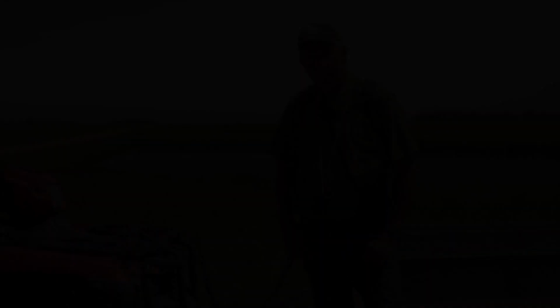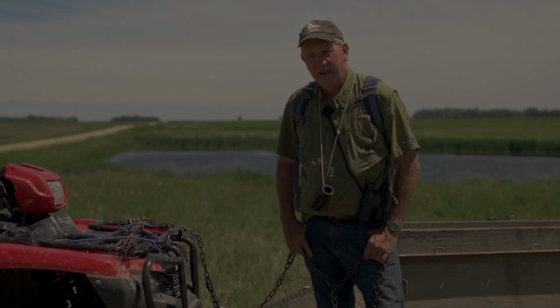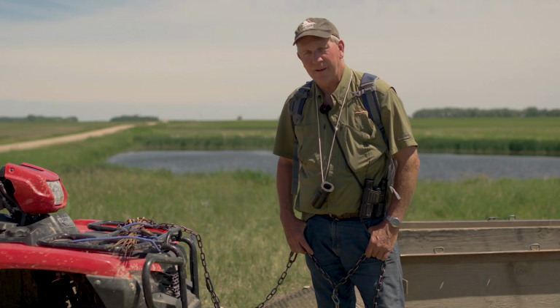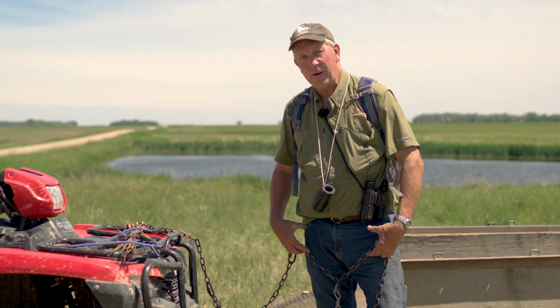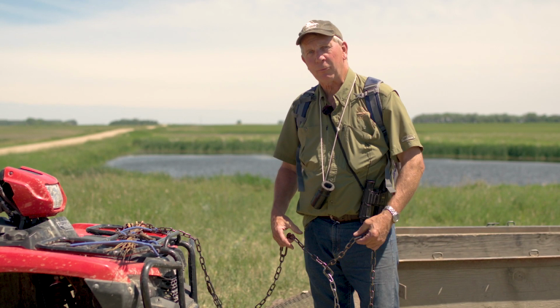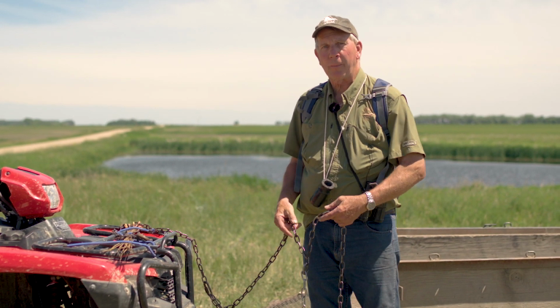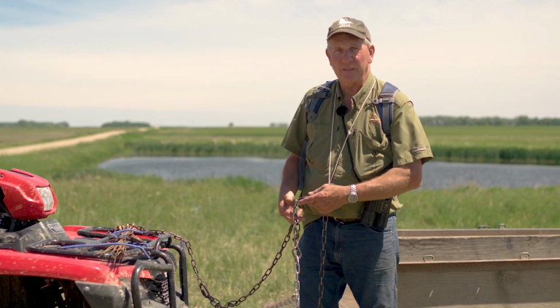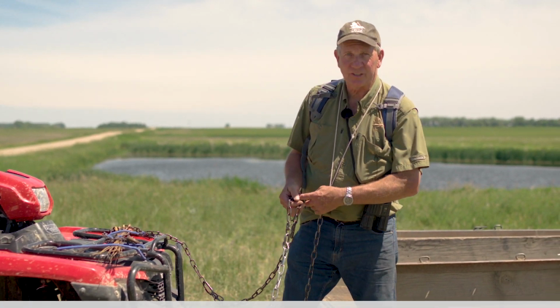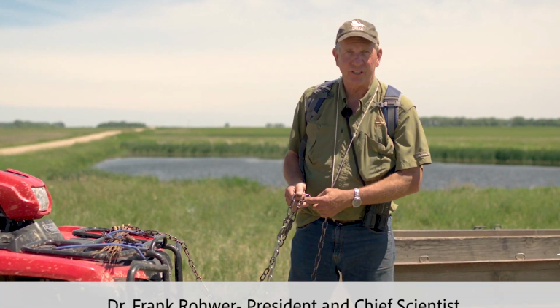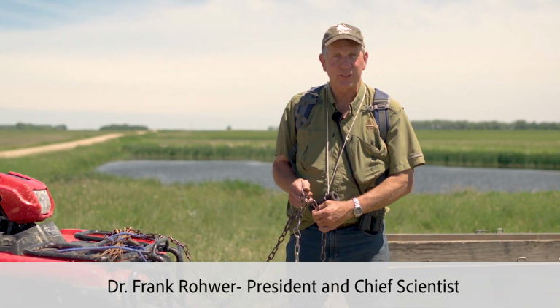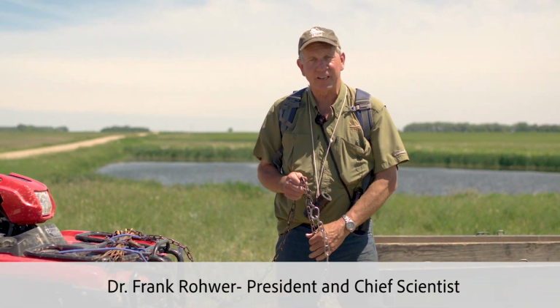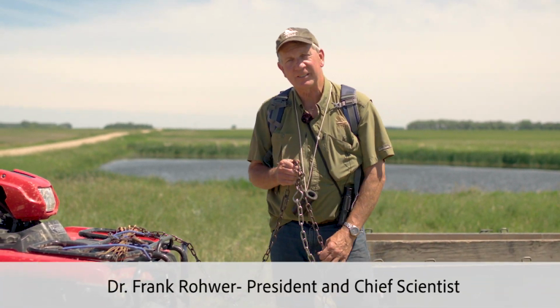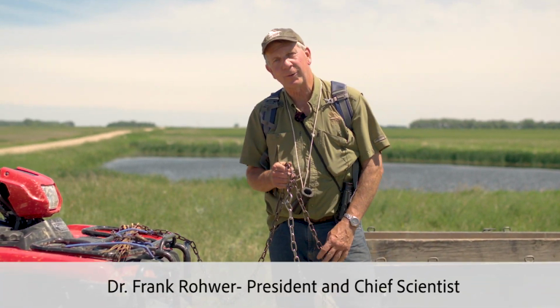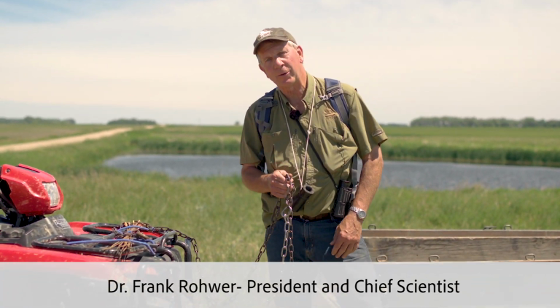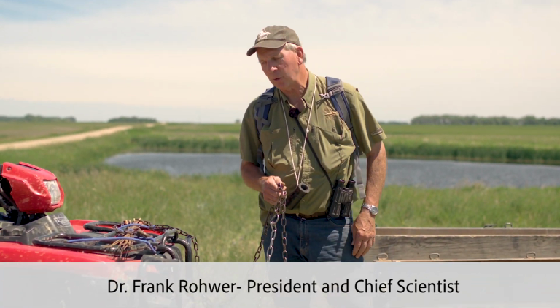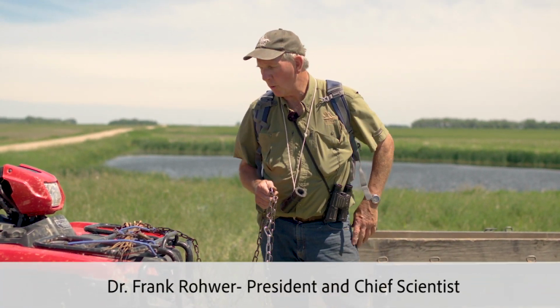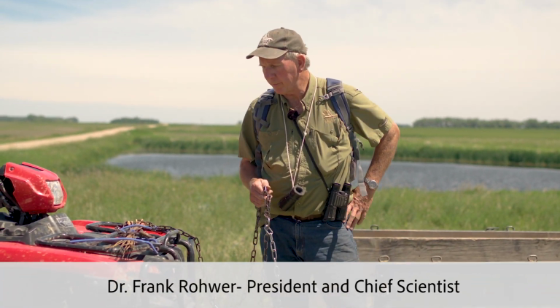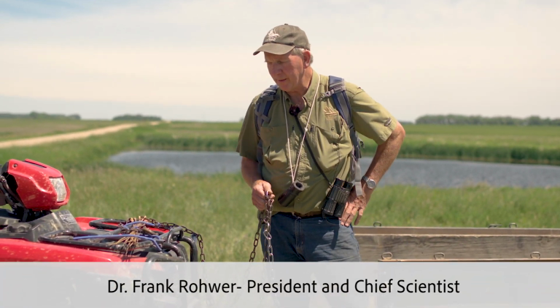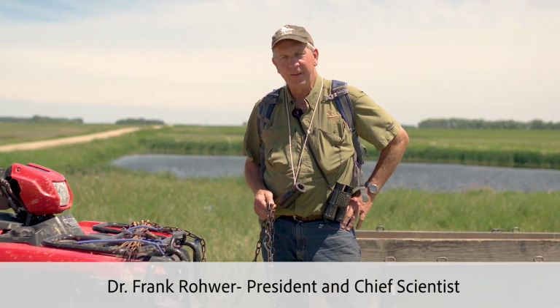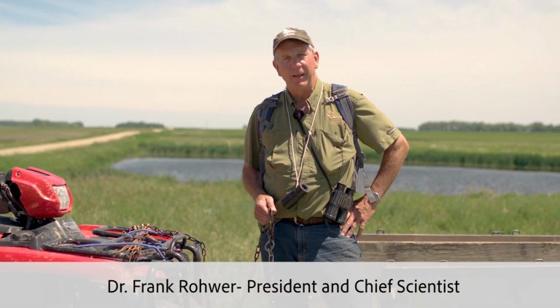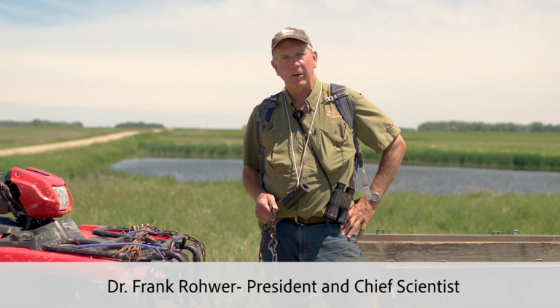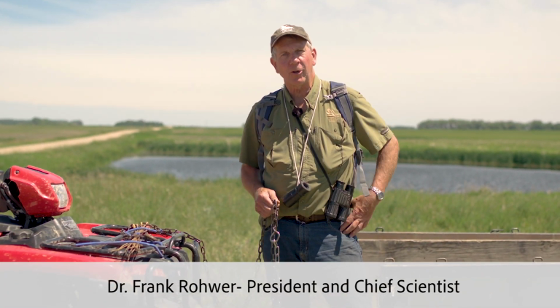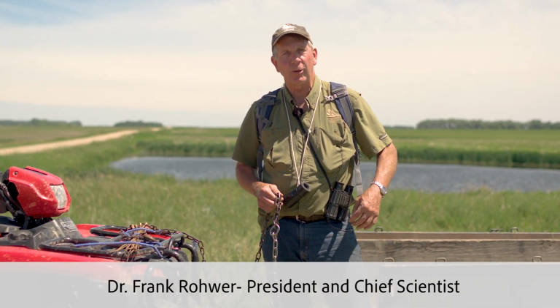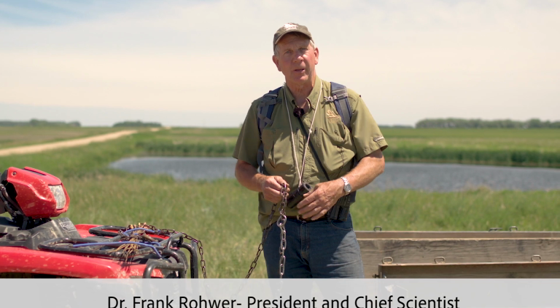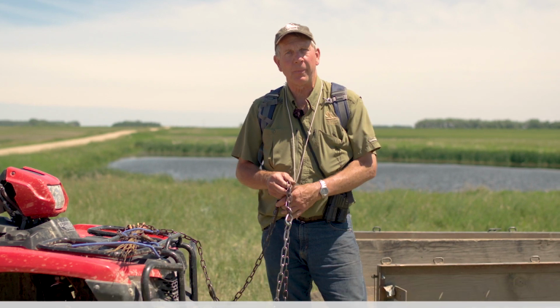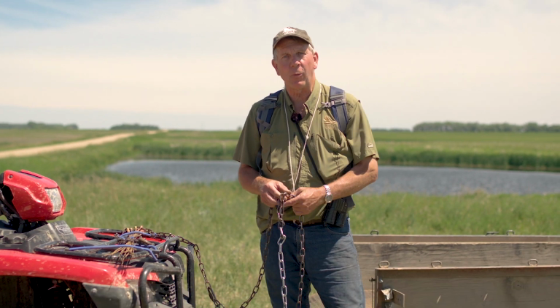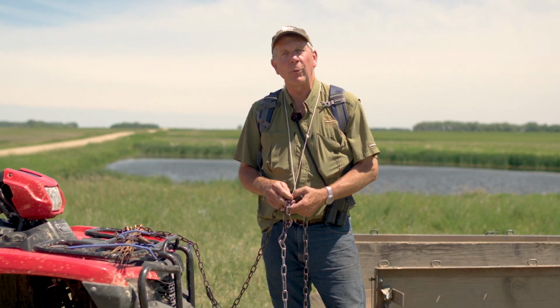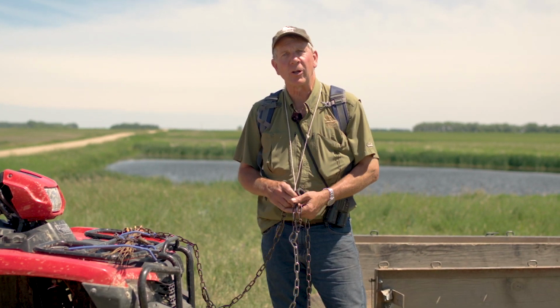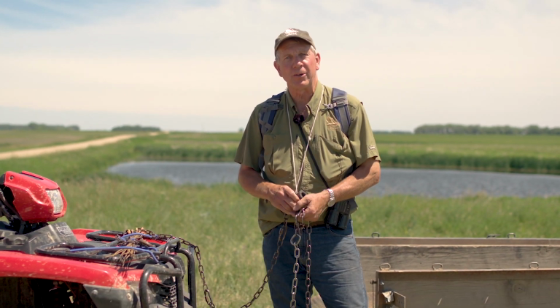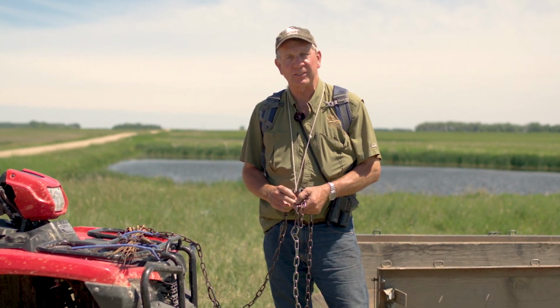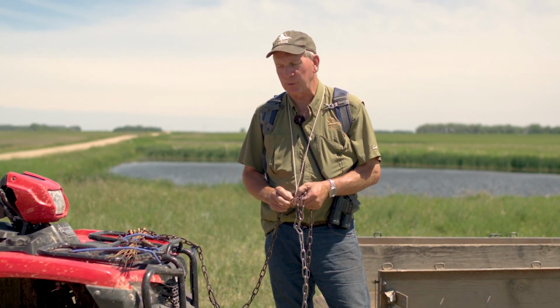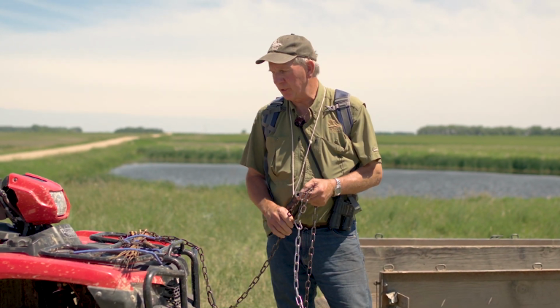Hi, I'm Frank. I'm president and chief scientist for Delta Waterfowl. I'm going to talk to you a bit about what we call nest searching.